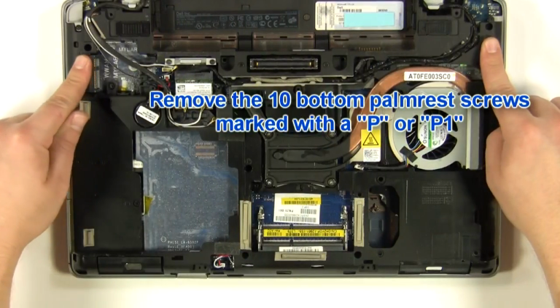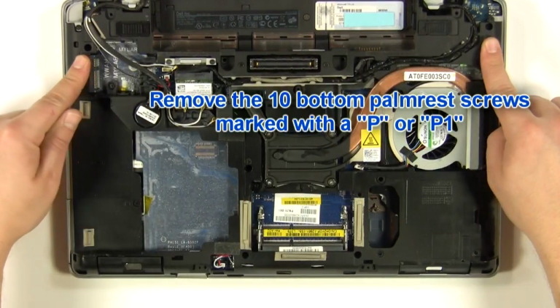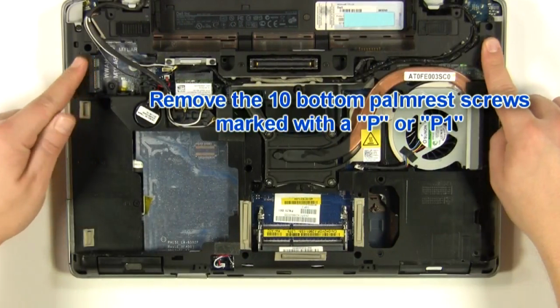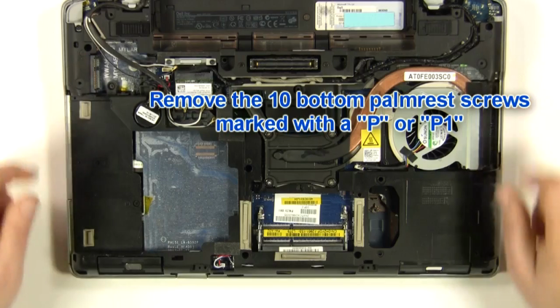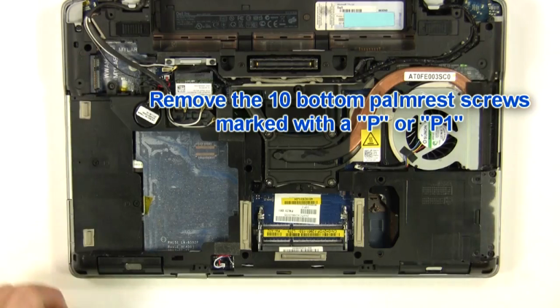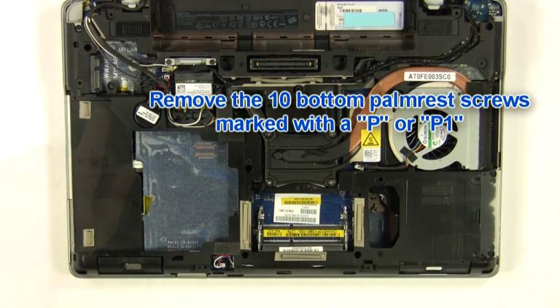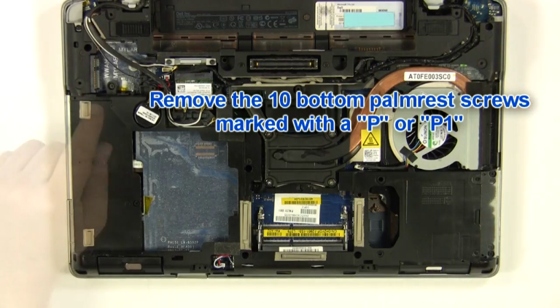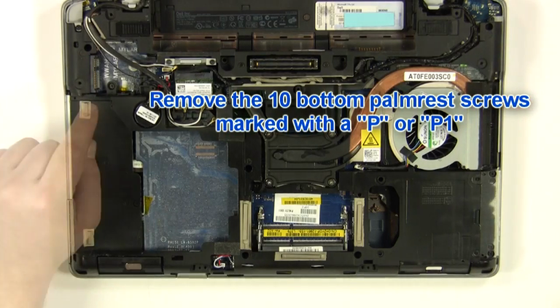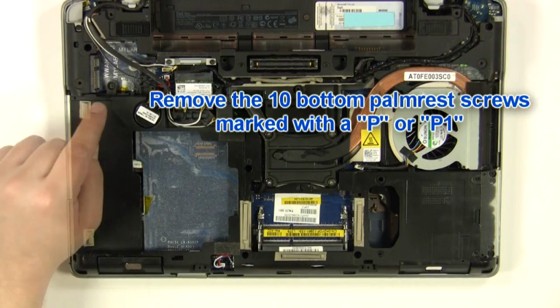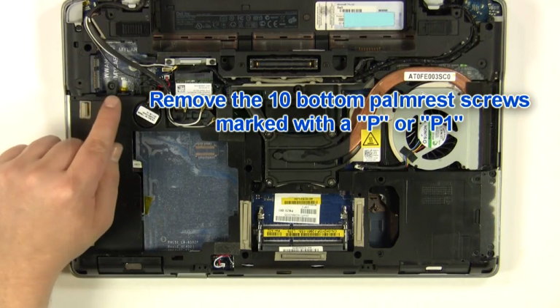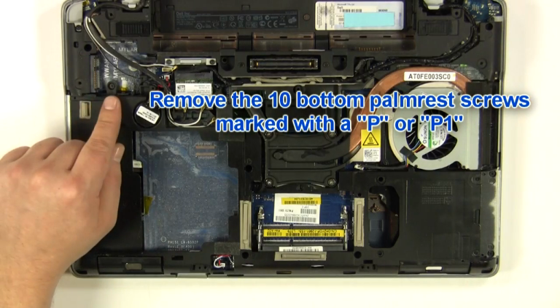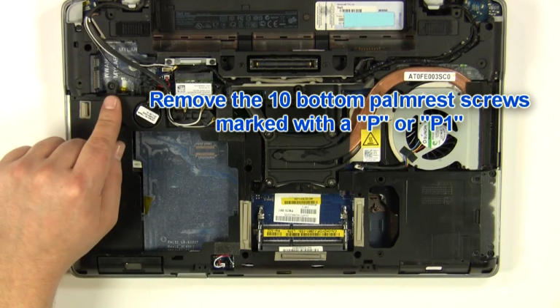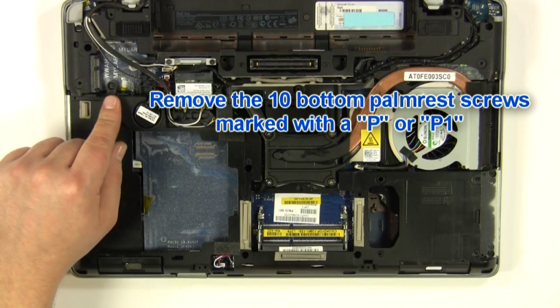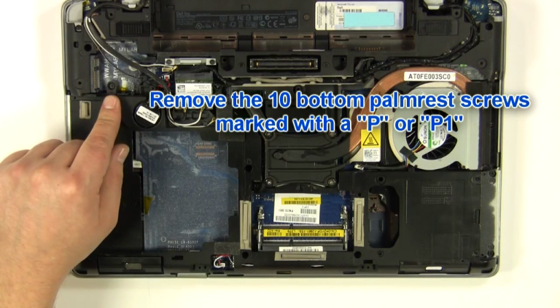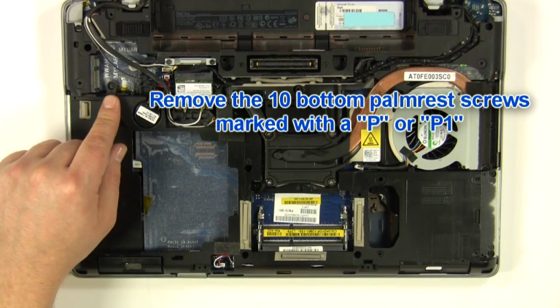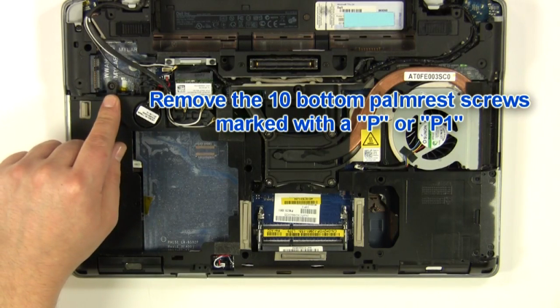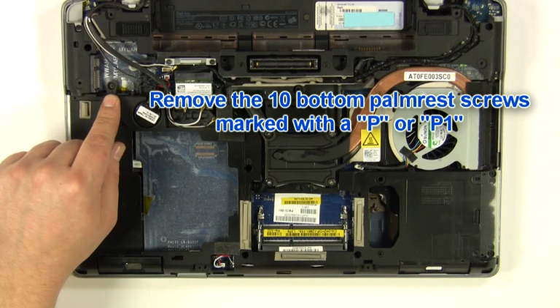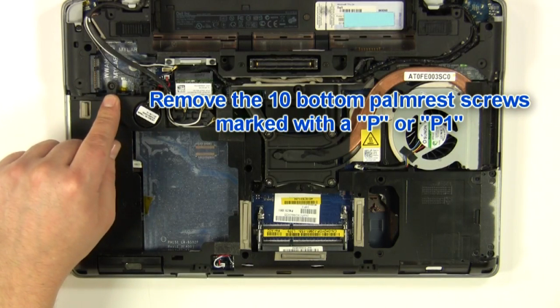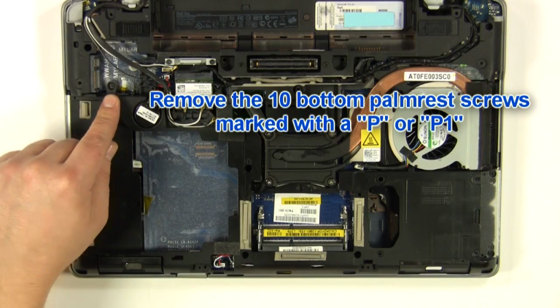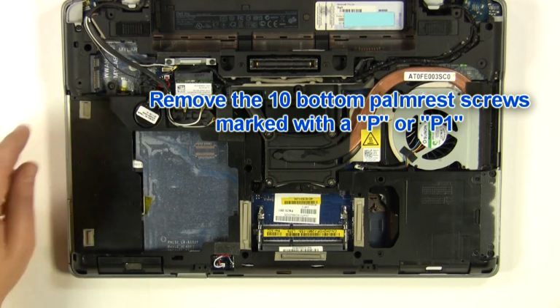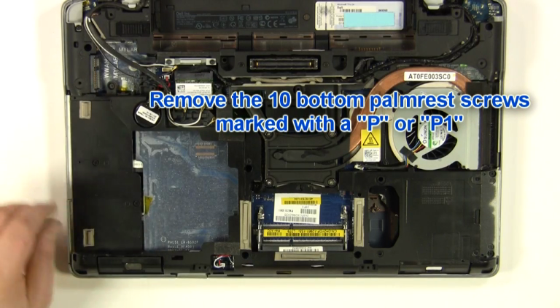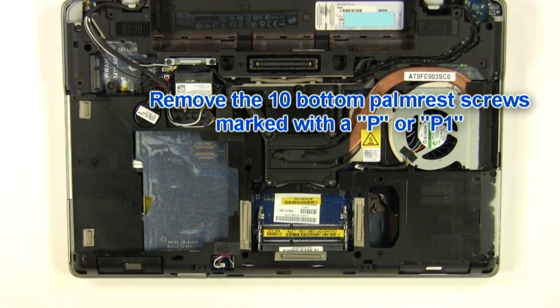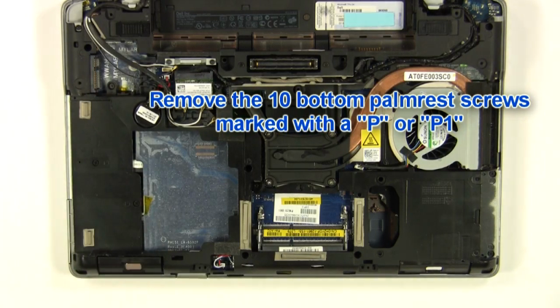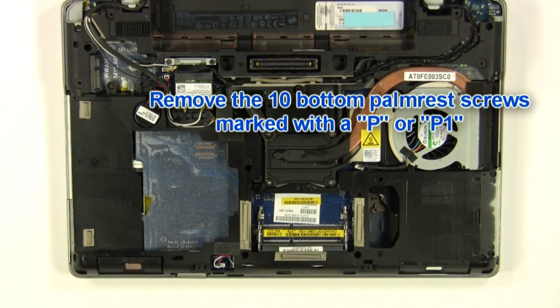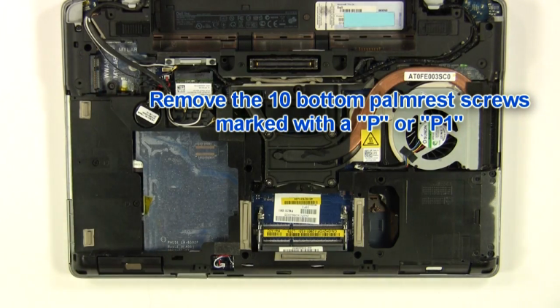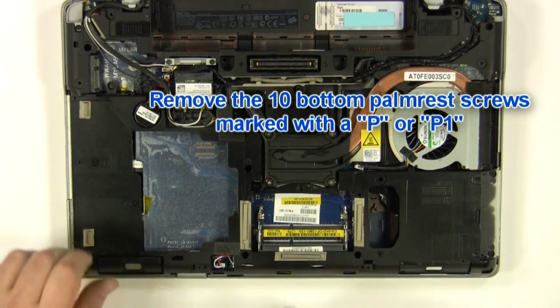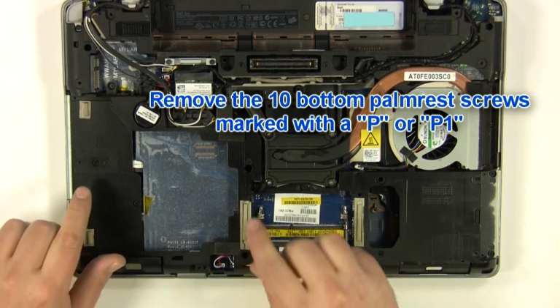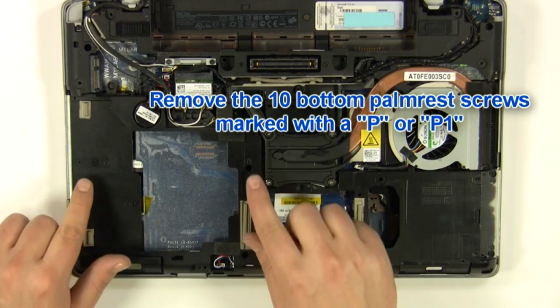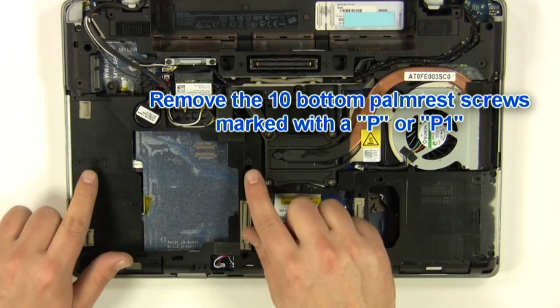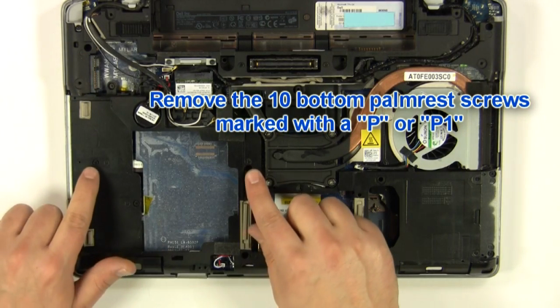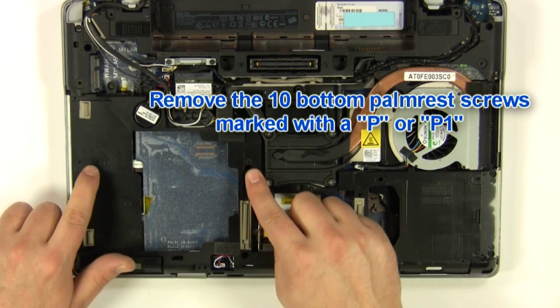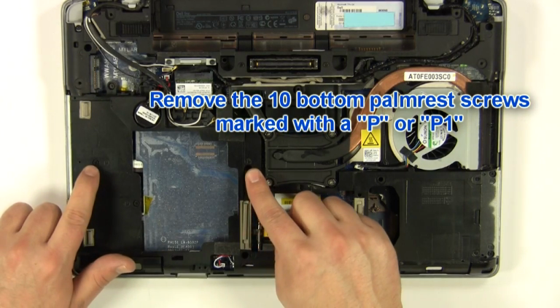Remove the ten bottom palm rest screws that are marked with a P or a P1.